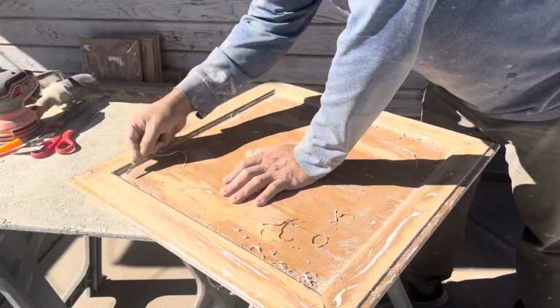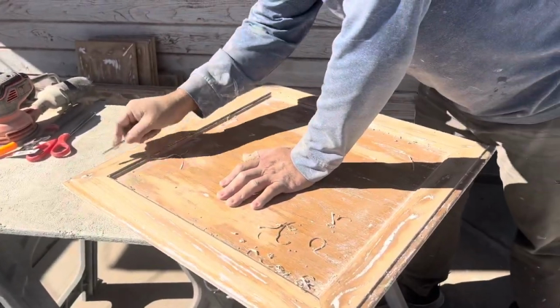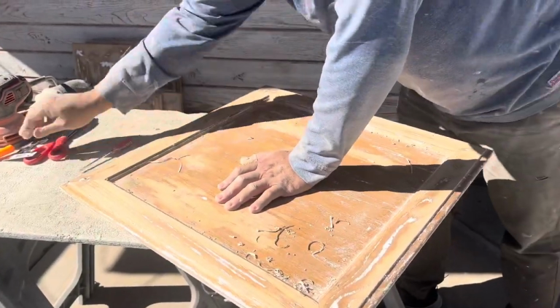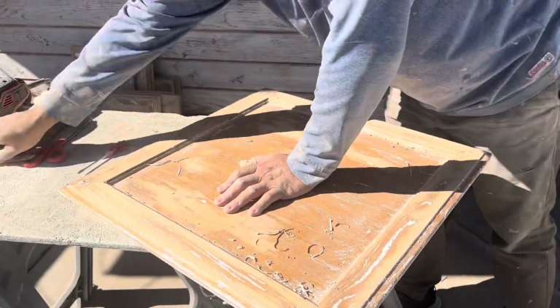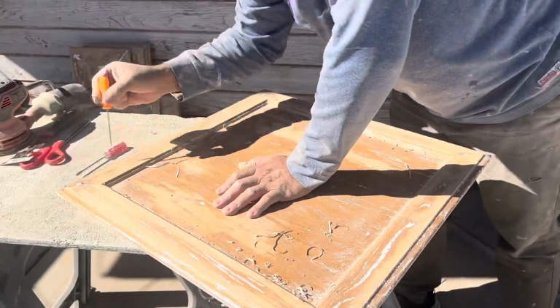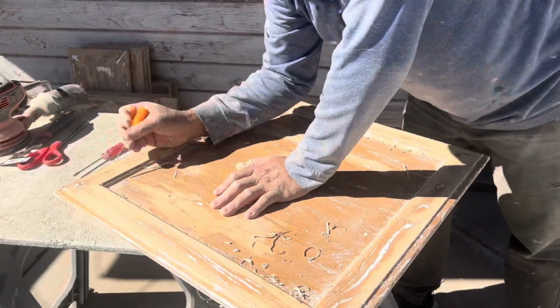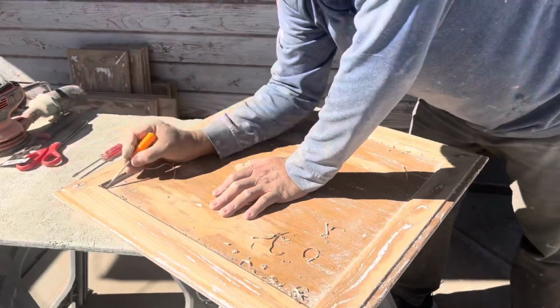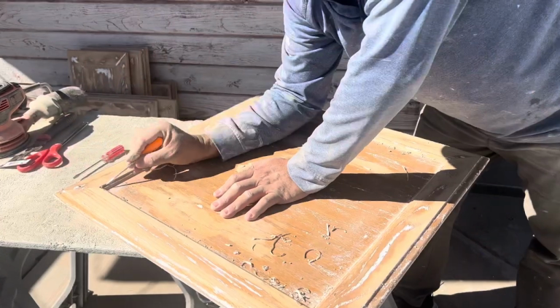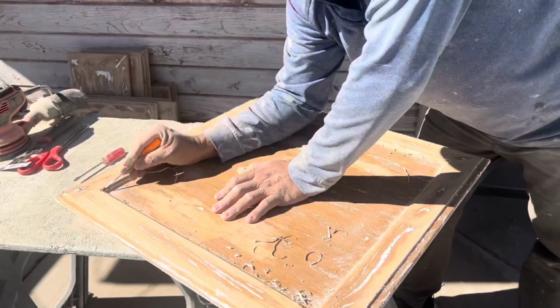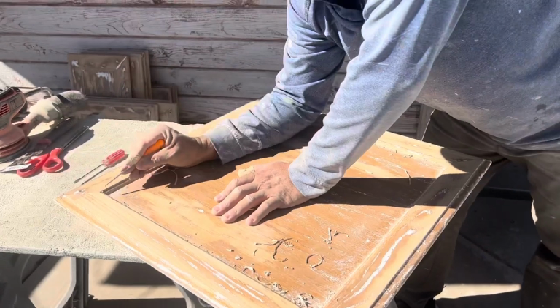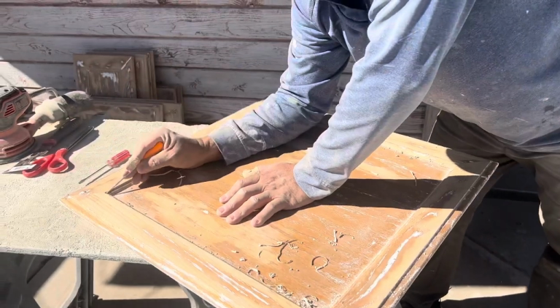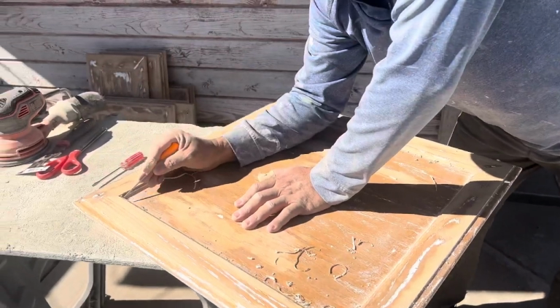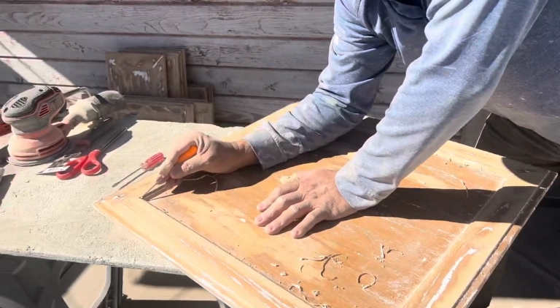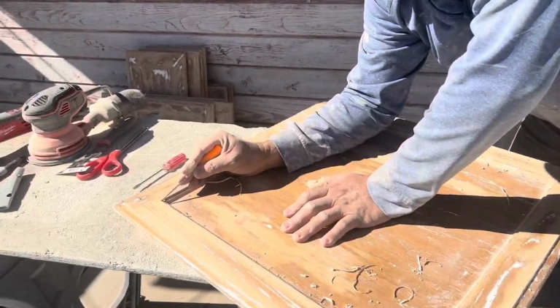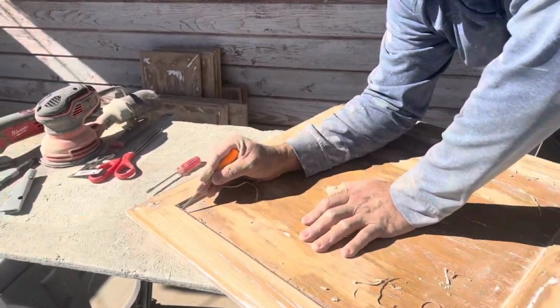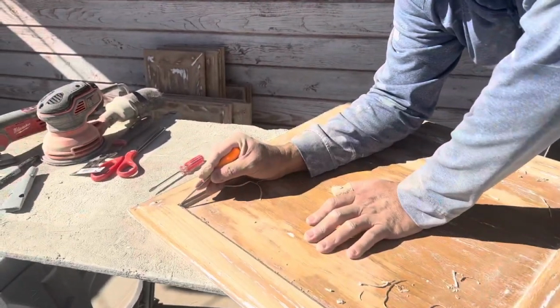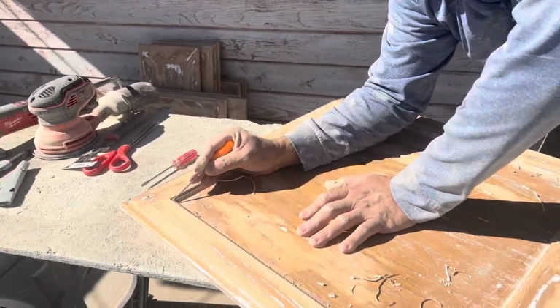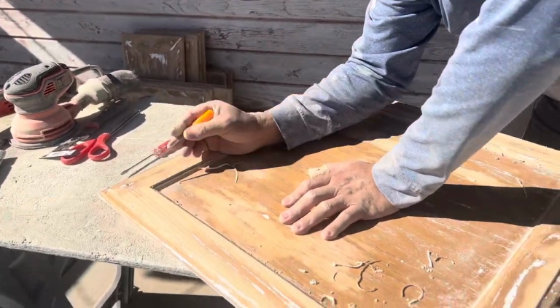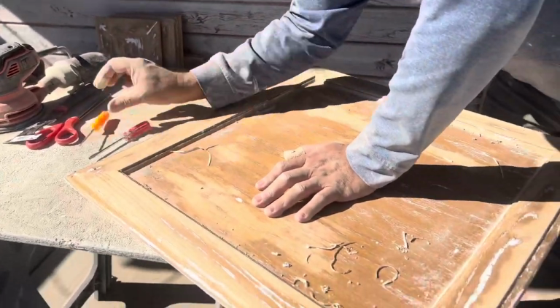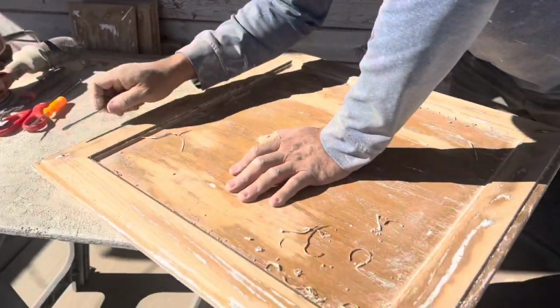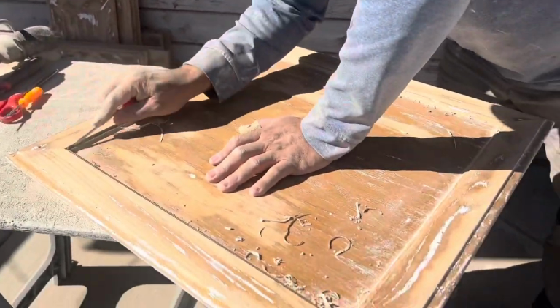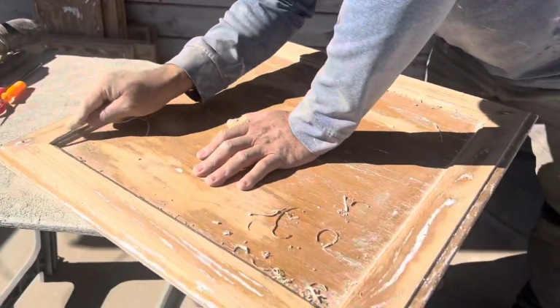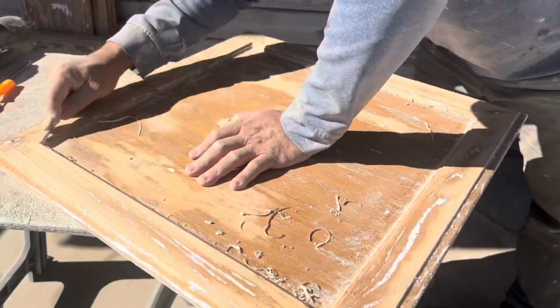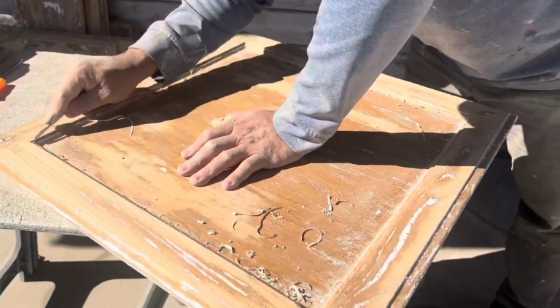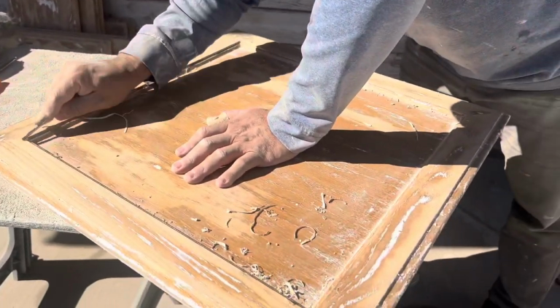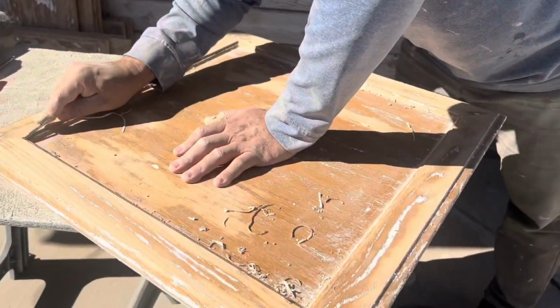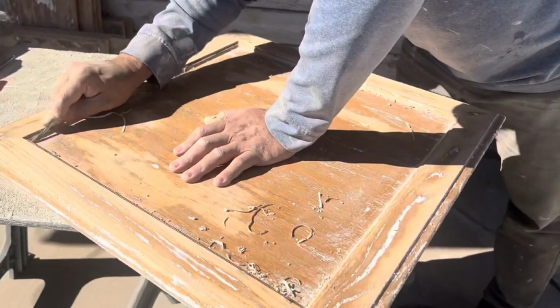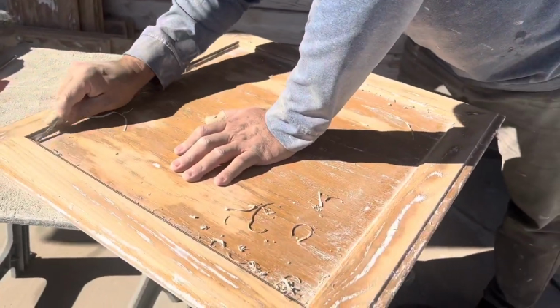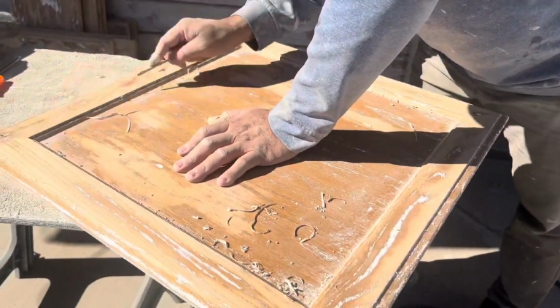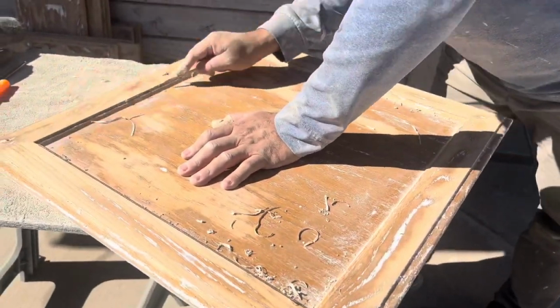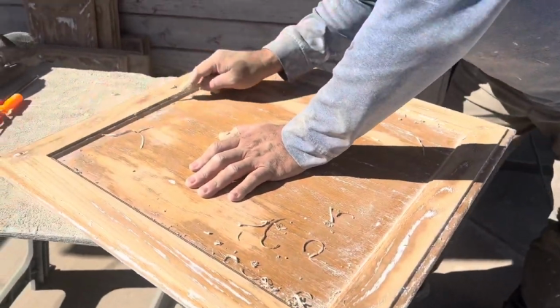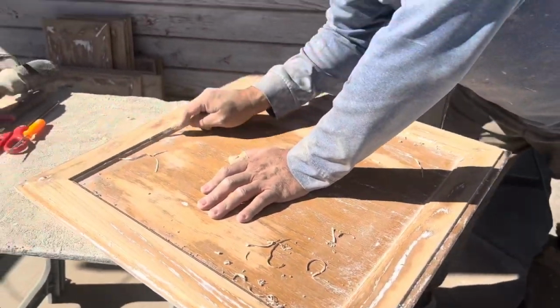Here we are scraping, fine tuning, getting all that paint out of the grooves.